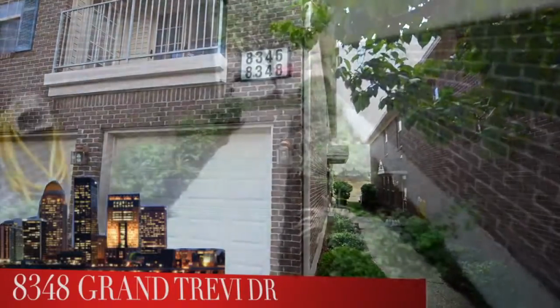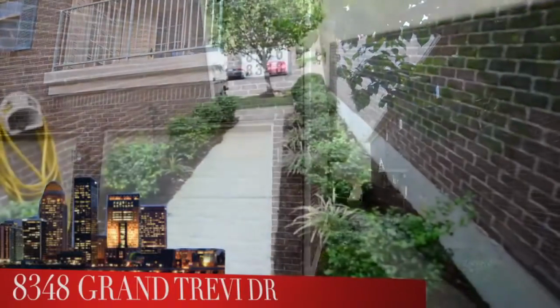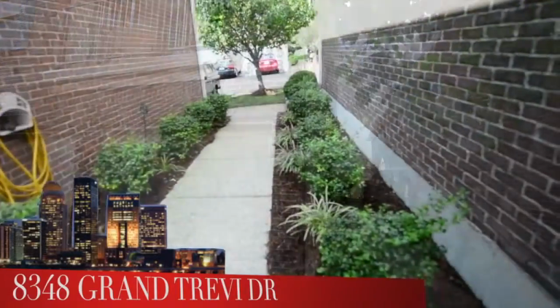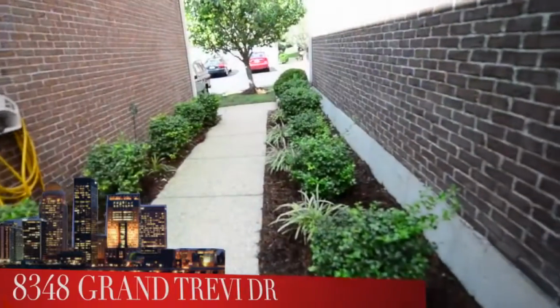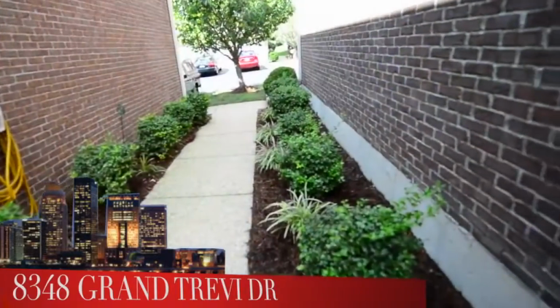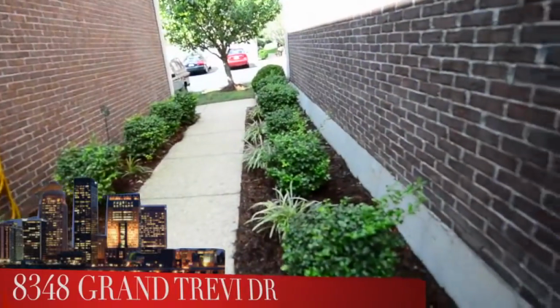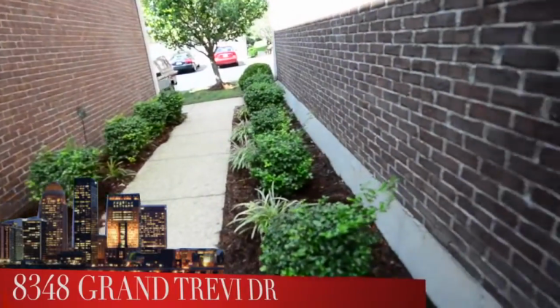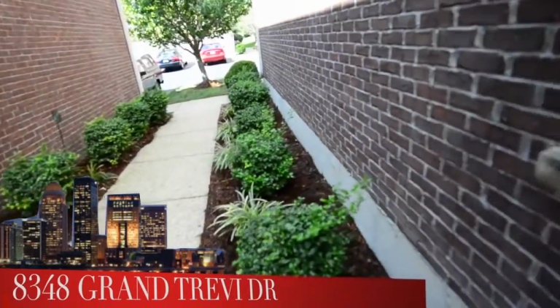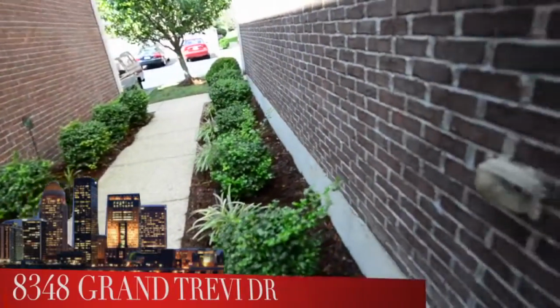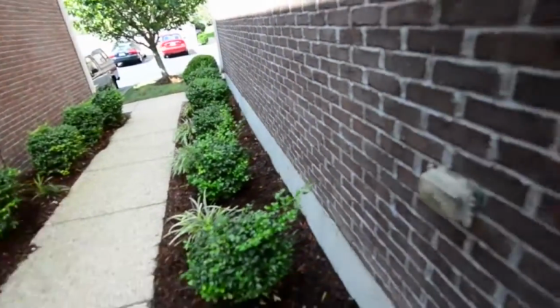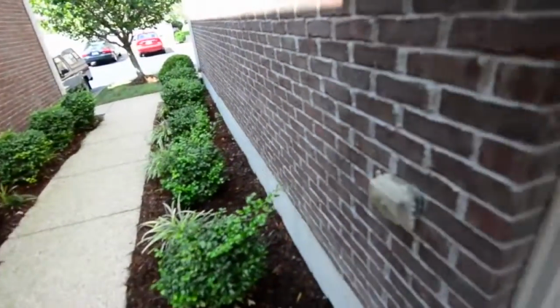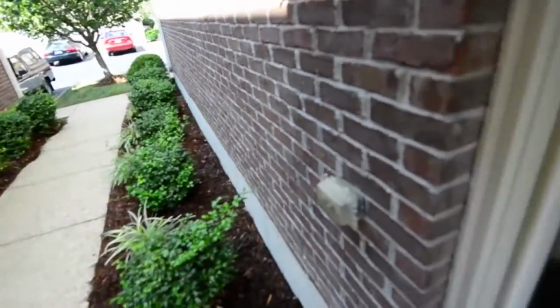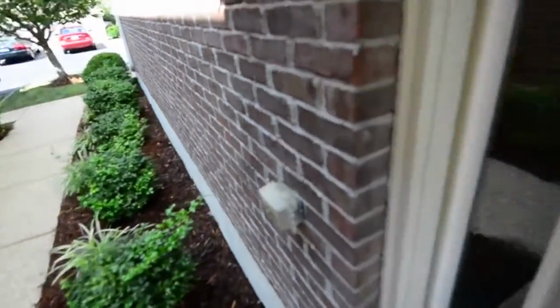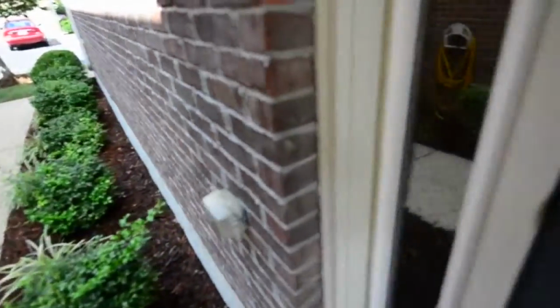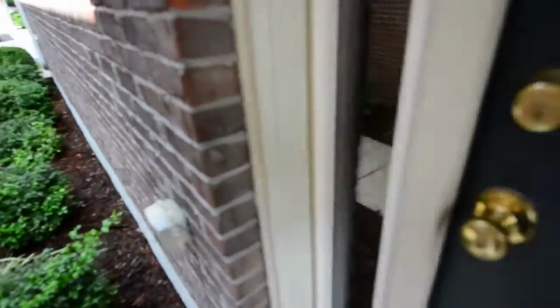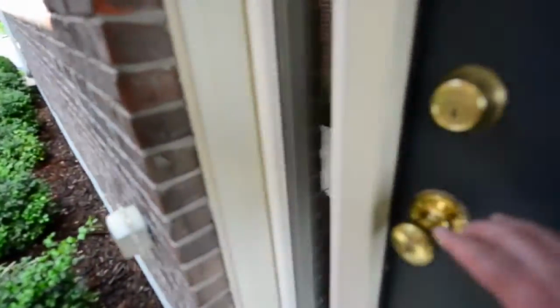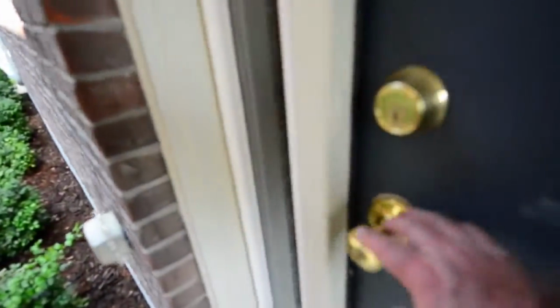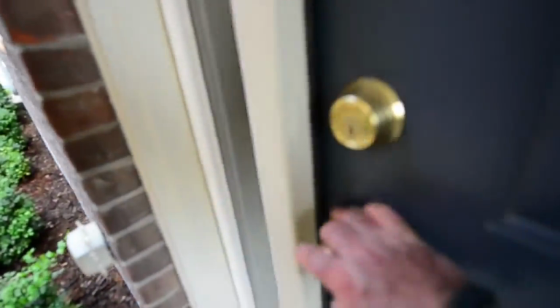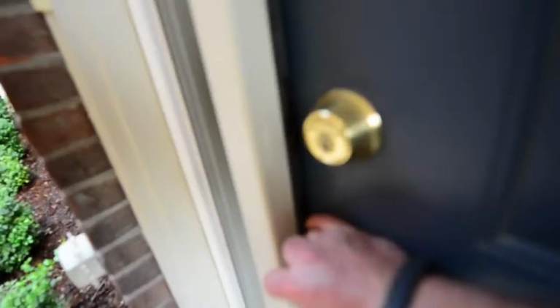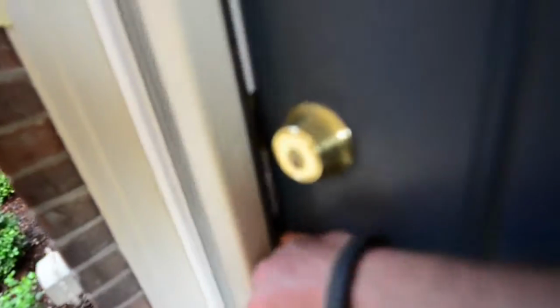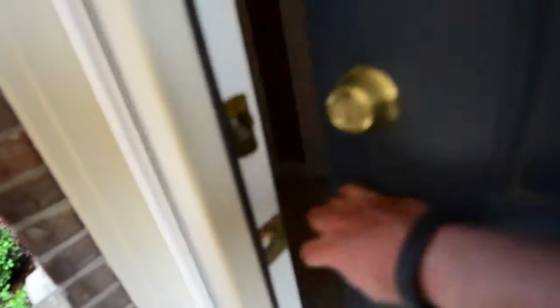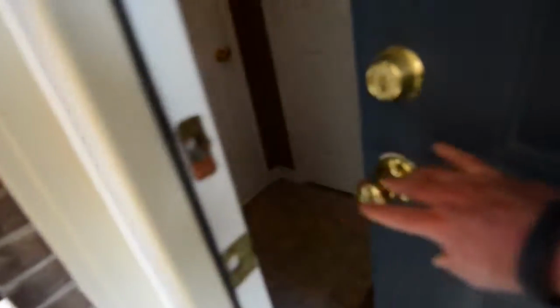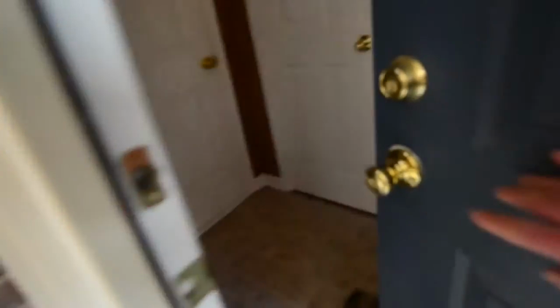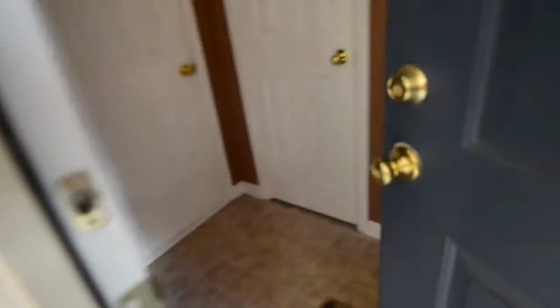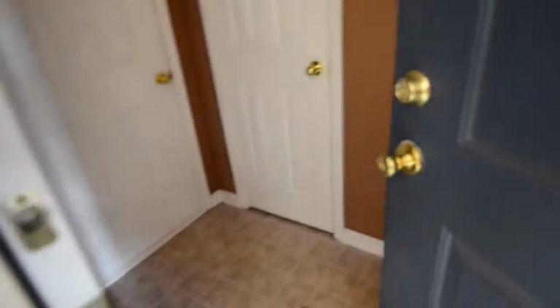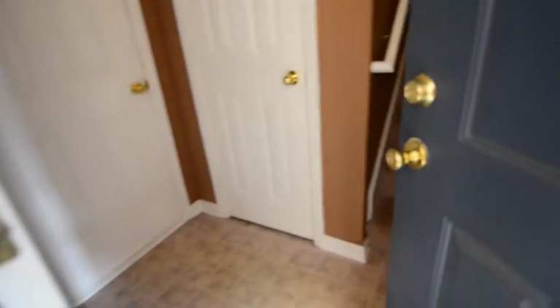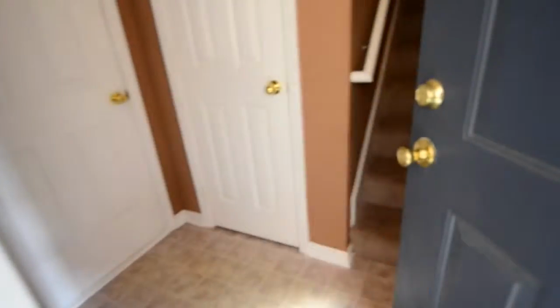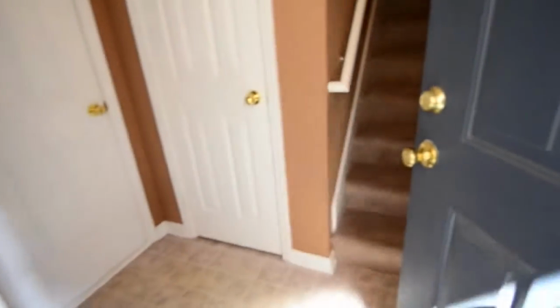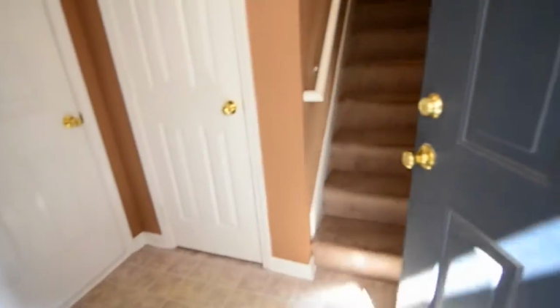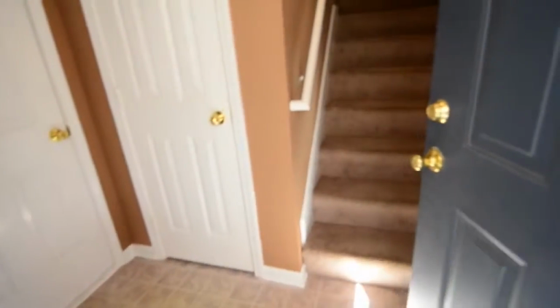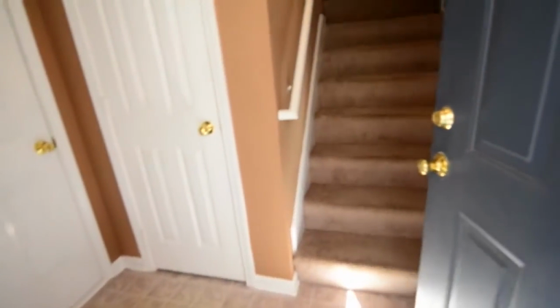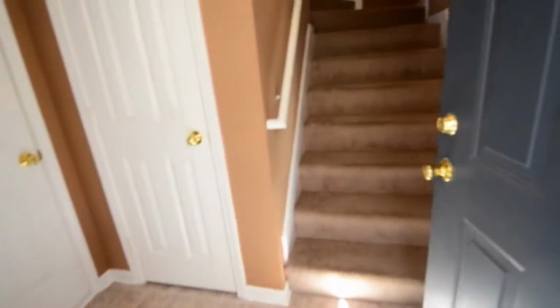This is a great price. It's not a short sale or foreclosure, just a home with a lot of features. We're taking you on a tour.